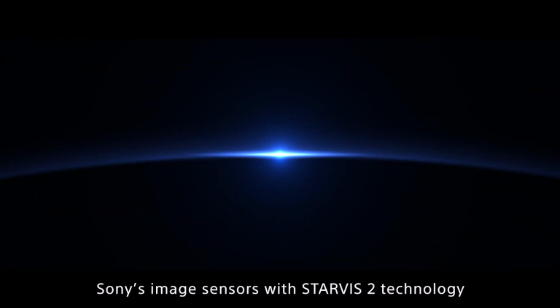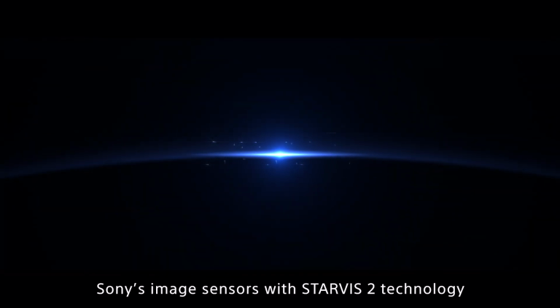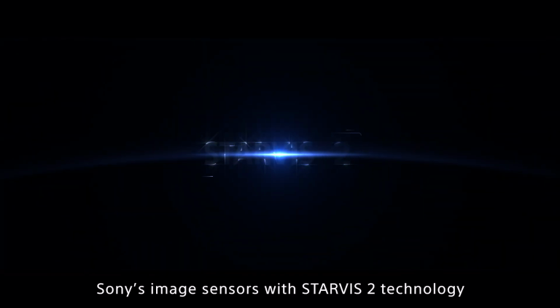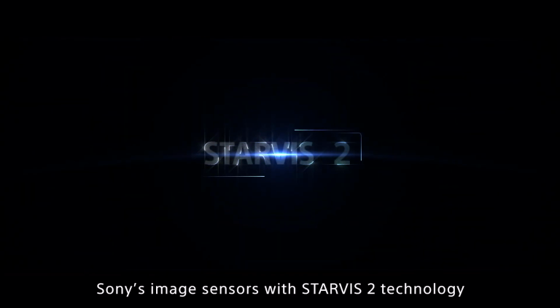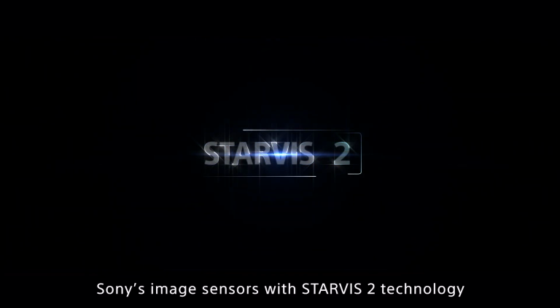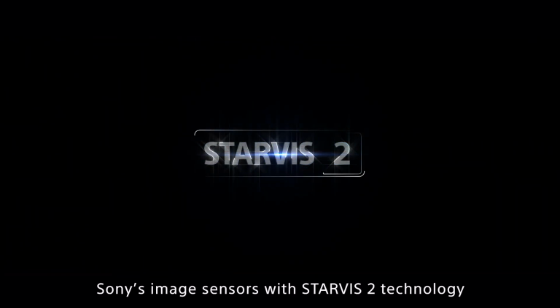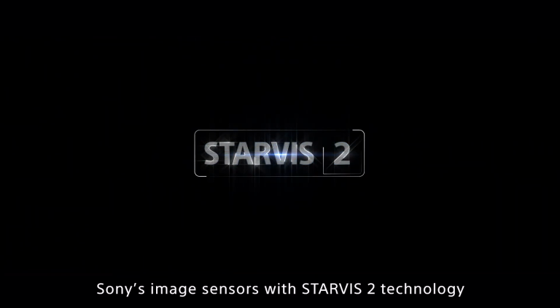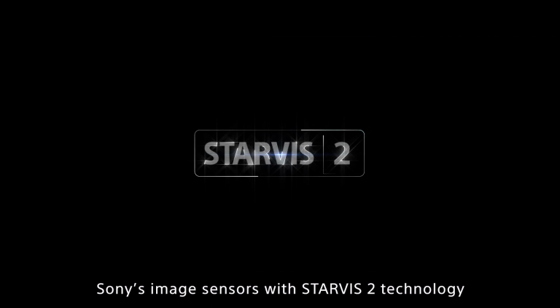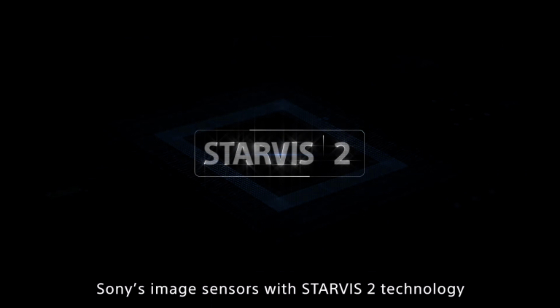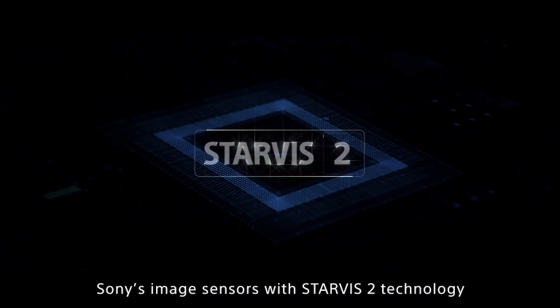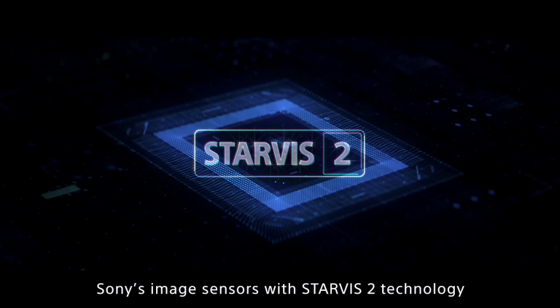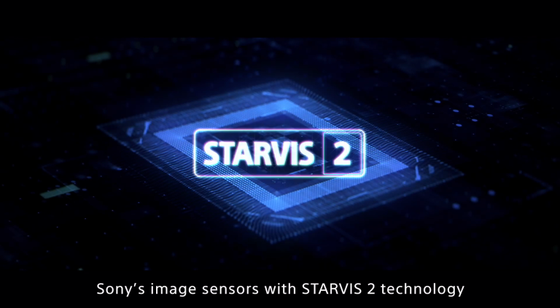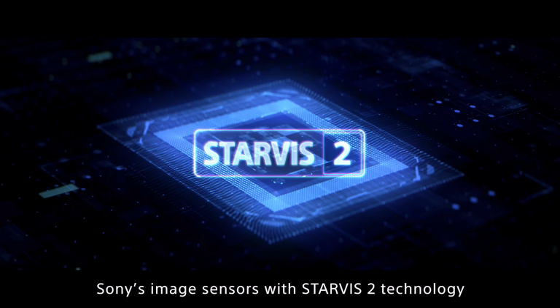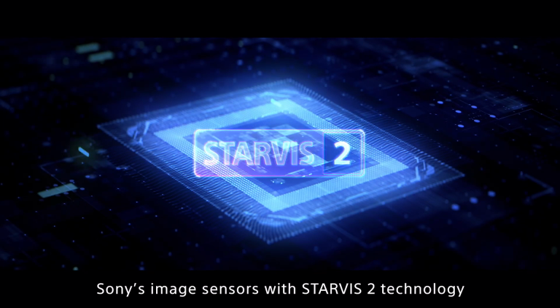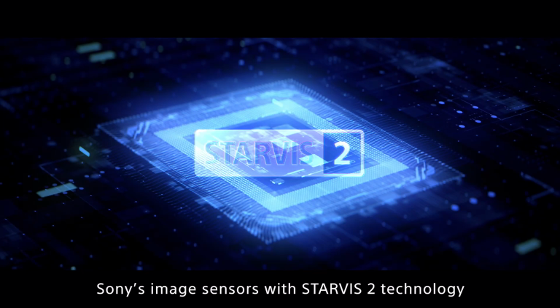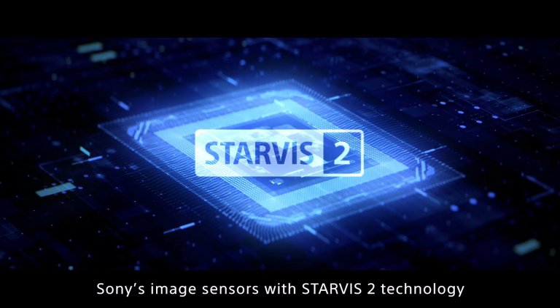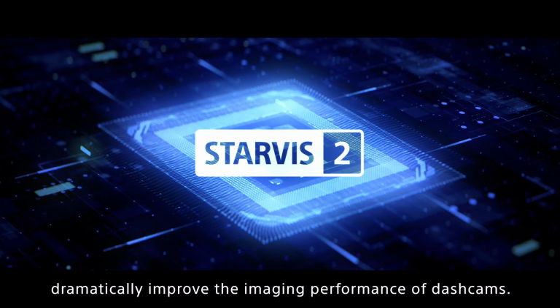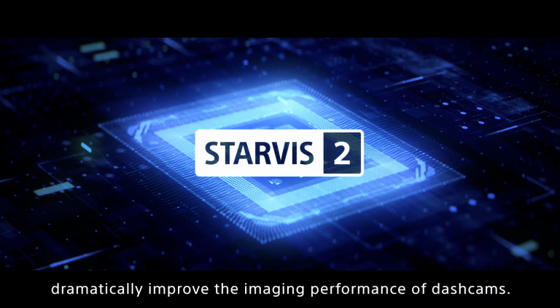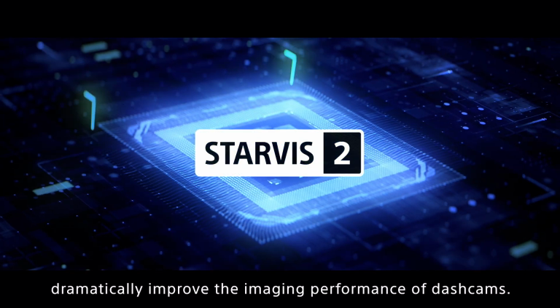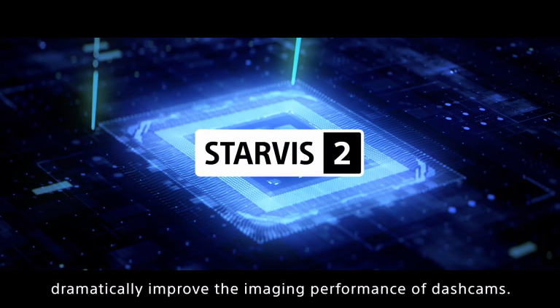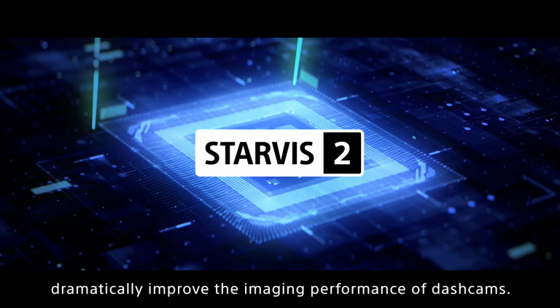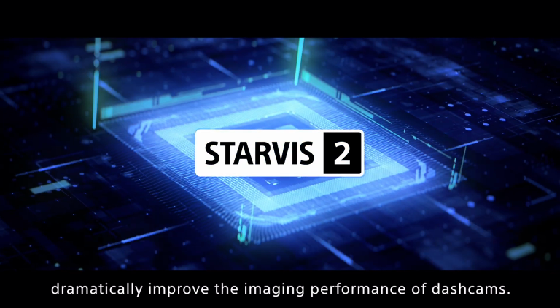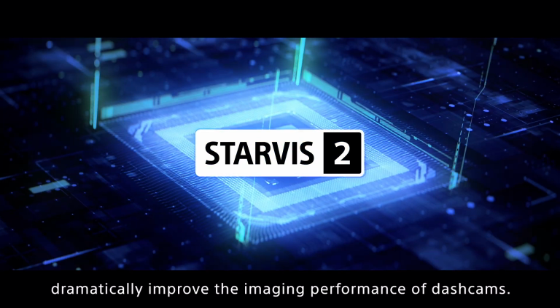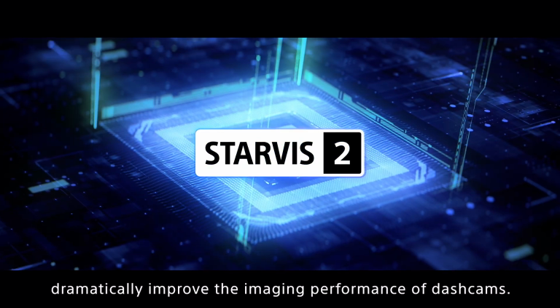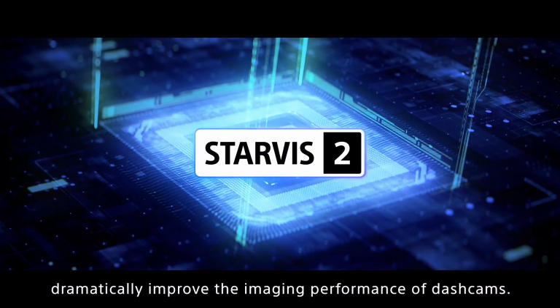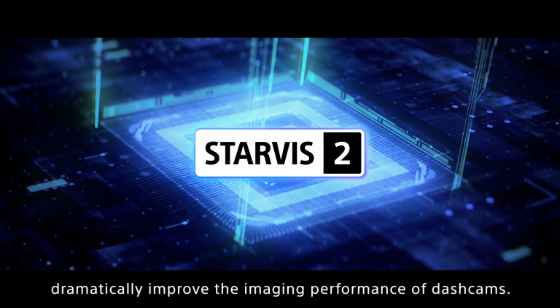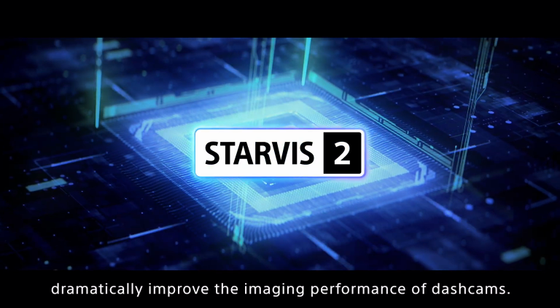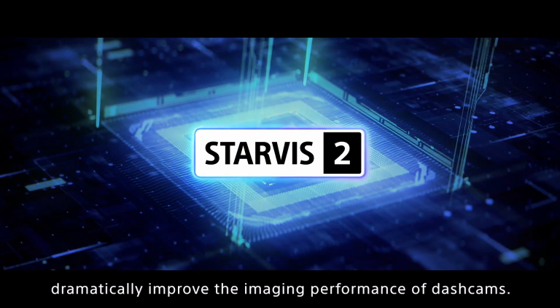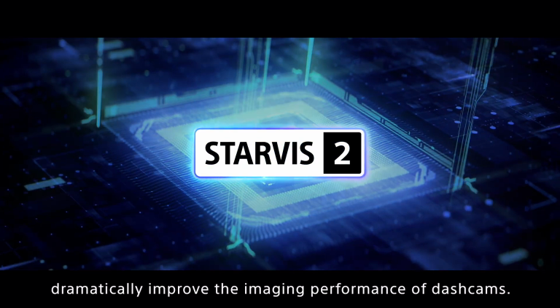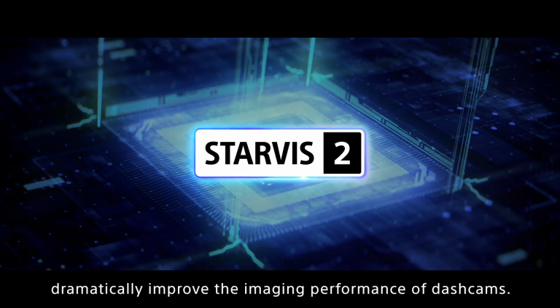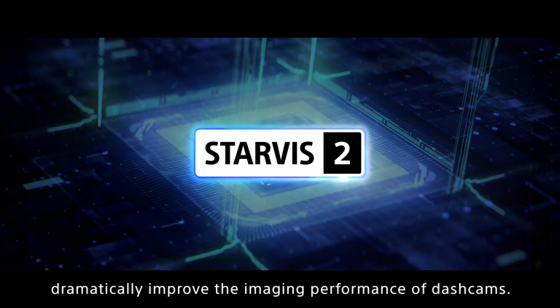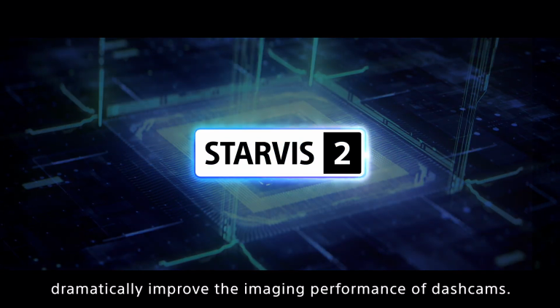Sony's image sensors with Starvis II technology dramatically improved the imaging performance of dashcams.